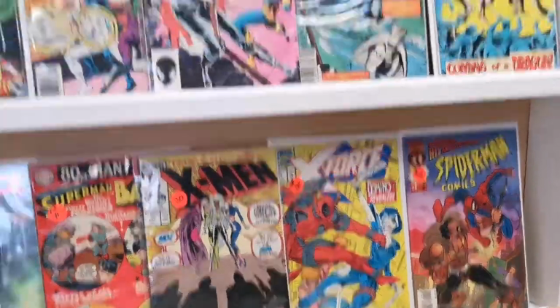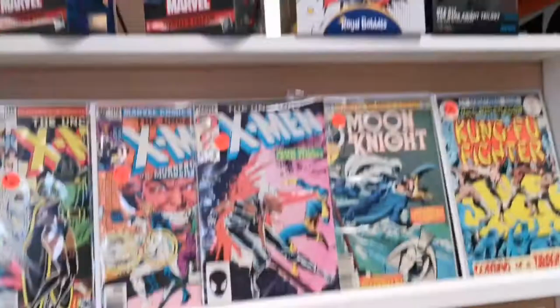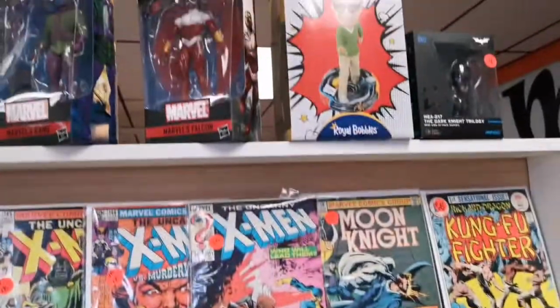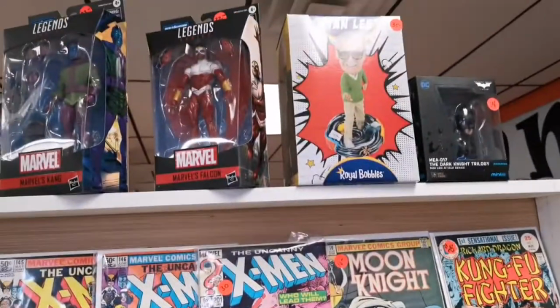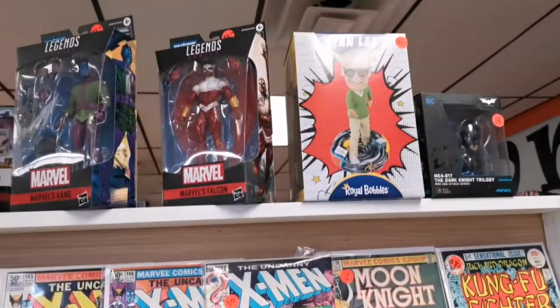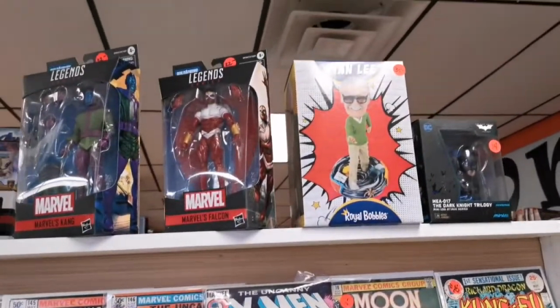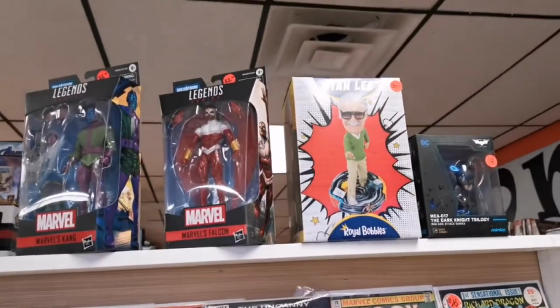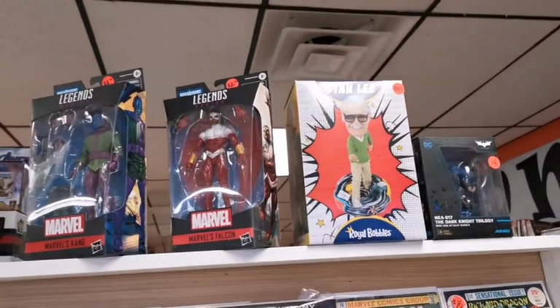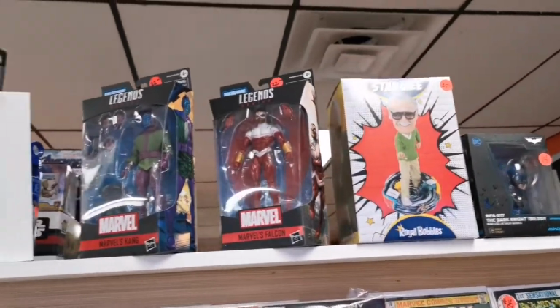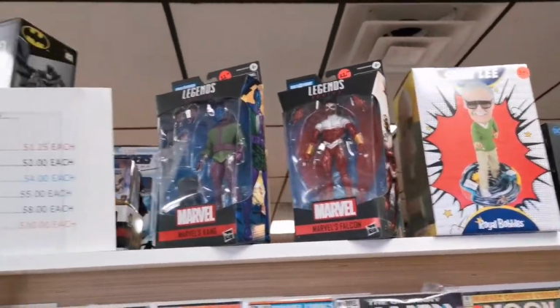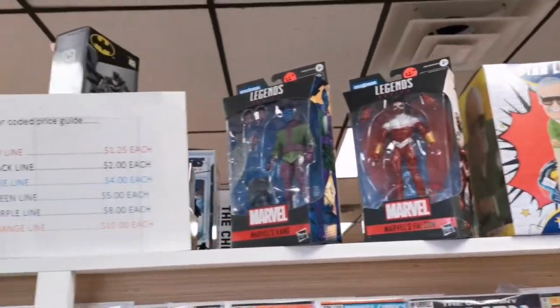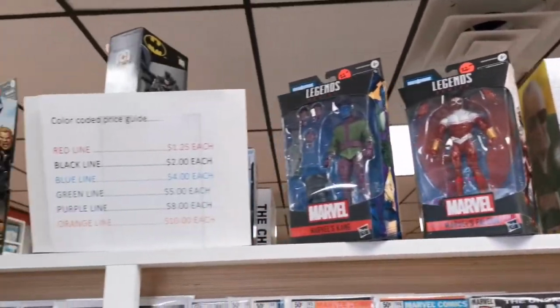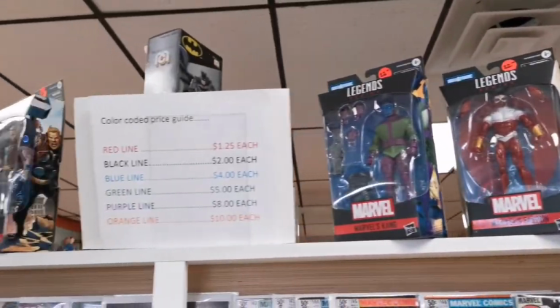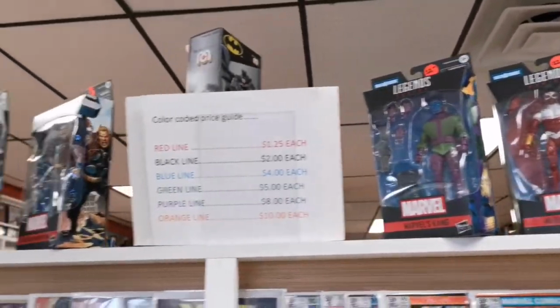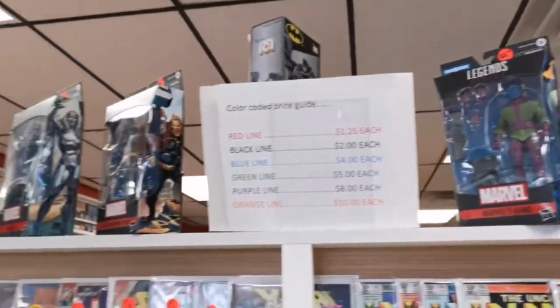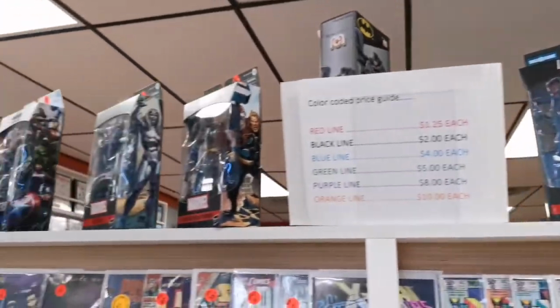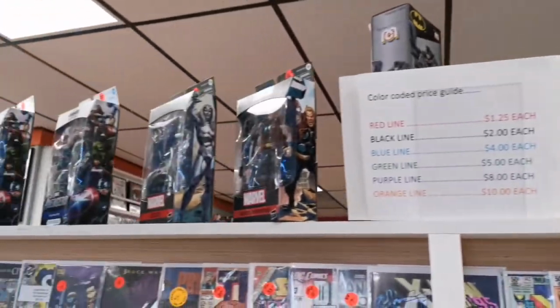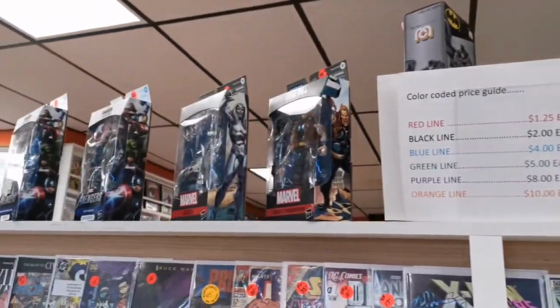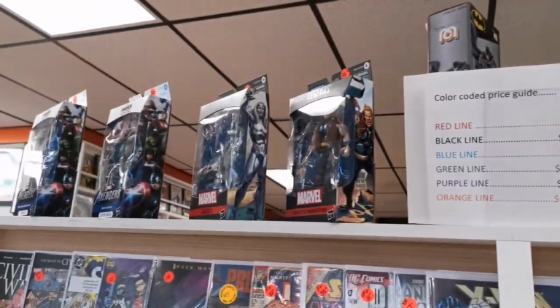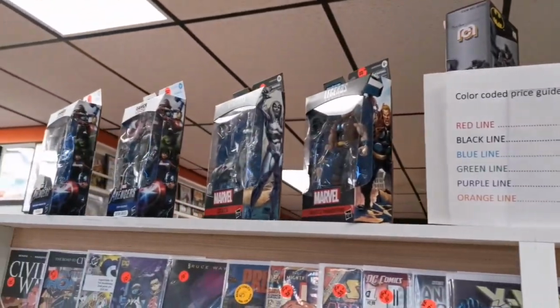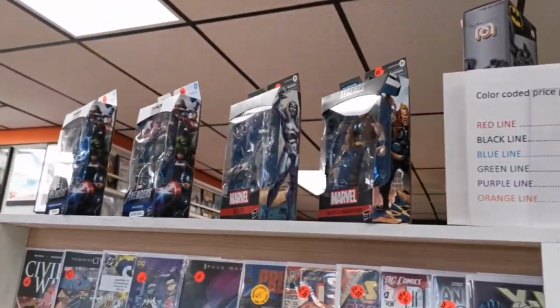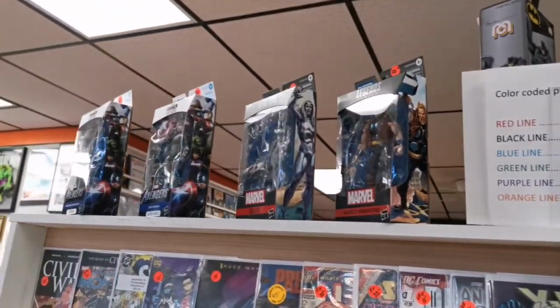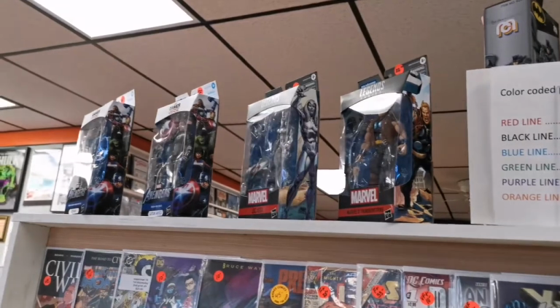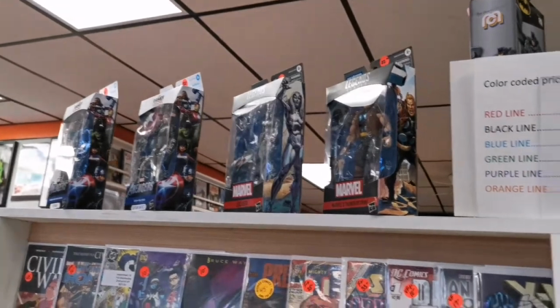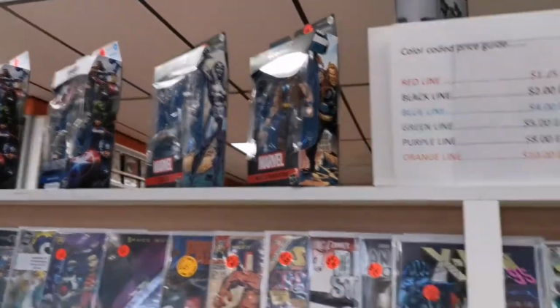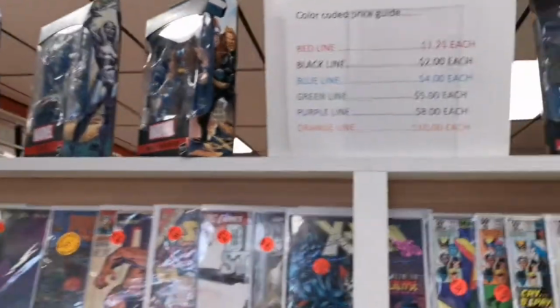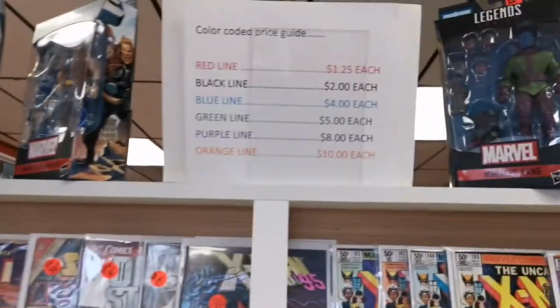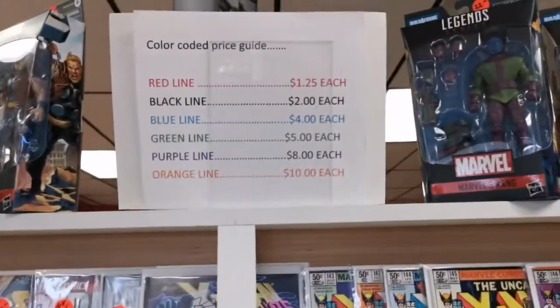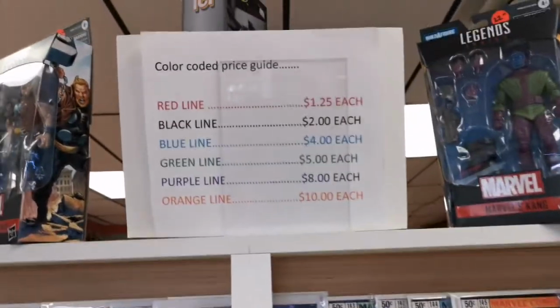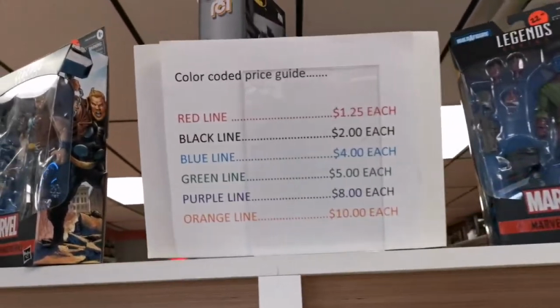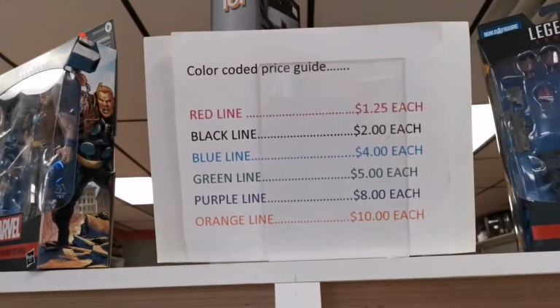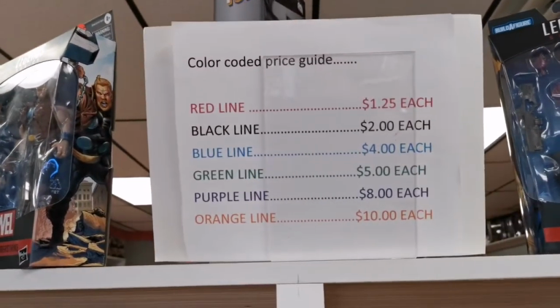You also got some cool collectibles up here as well — there's a nice standing bobblehead, really cool. And I like the way you do your pricing in here — everything's color-coded.